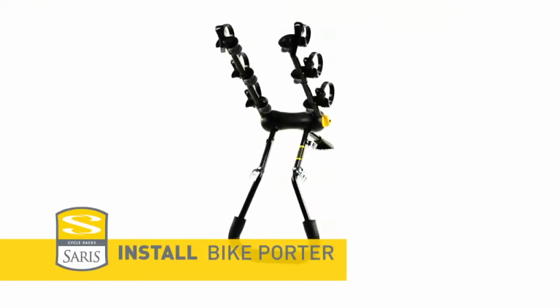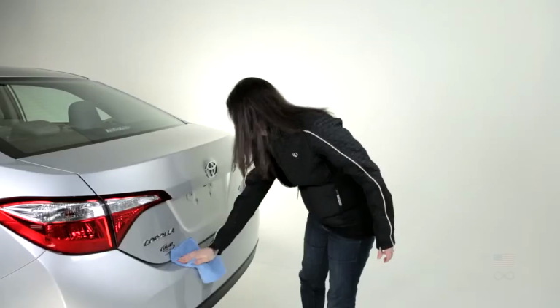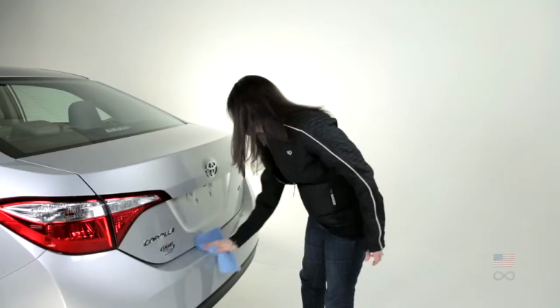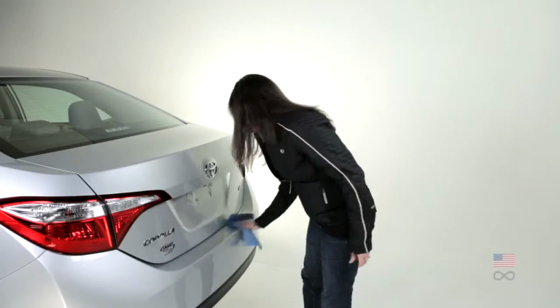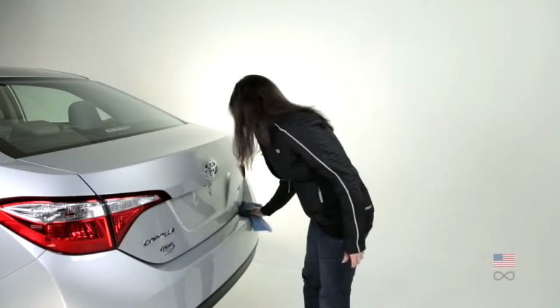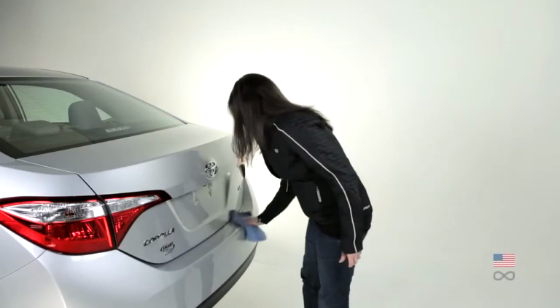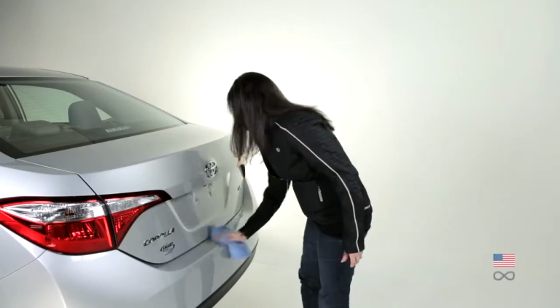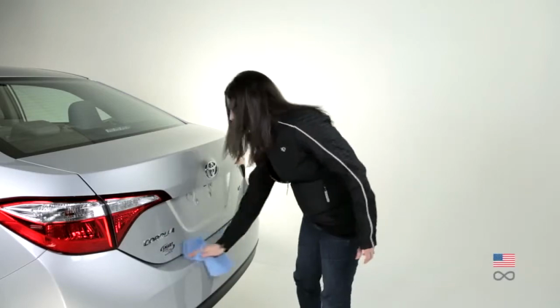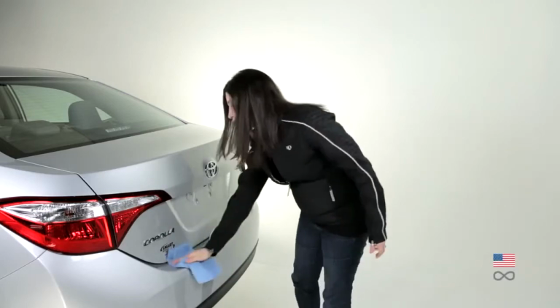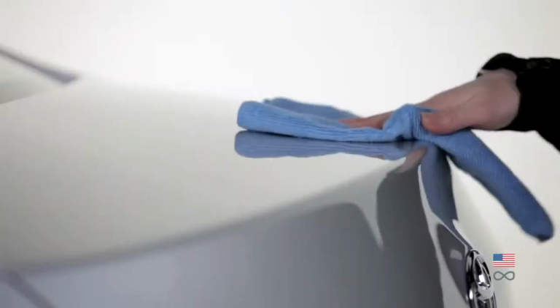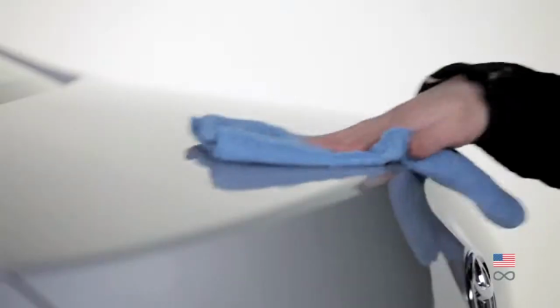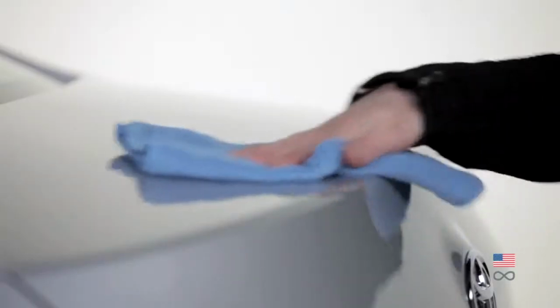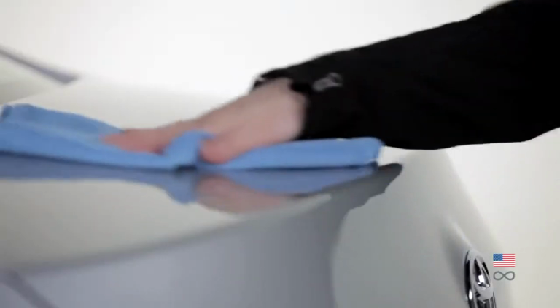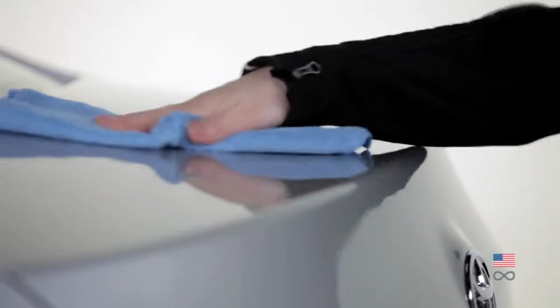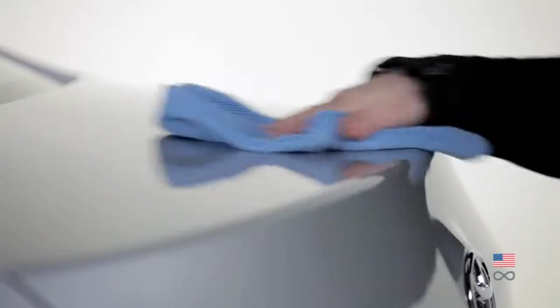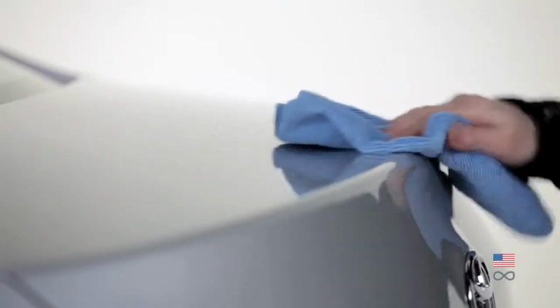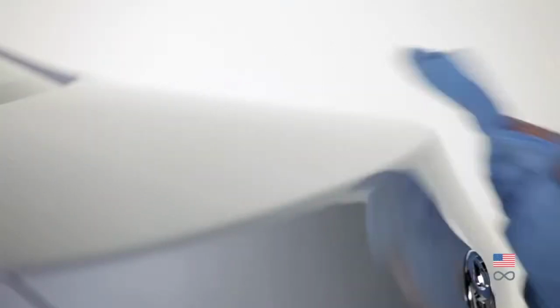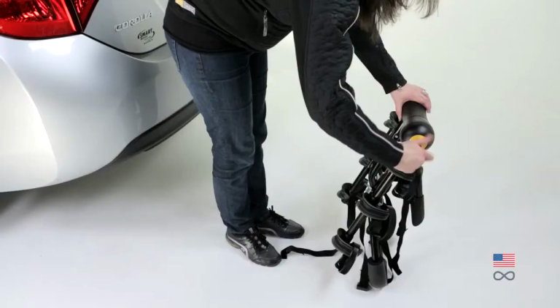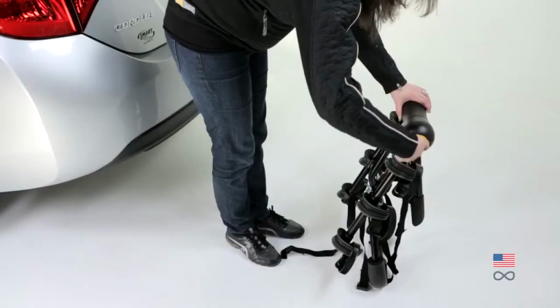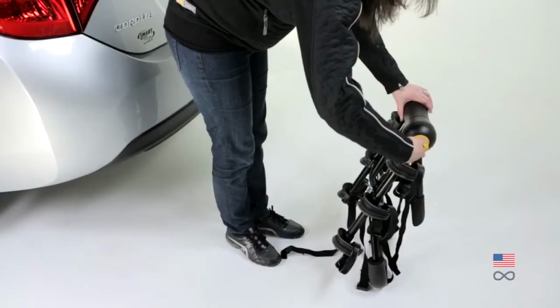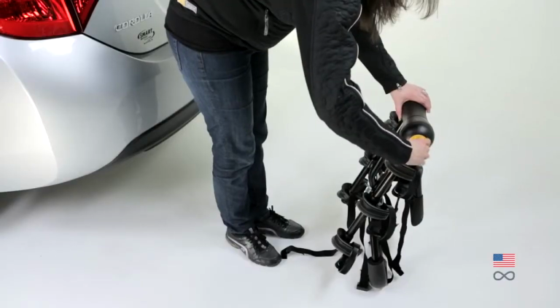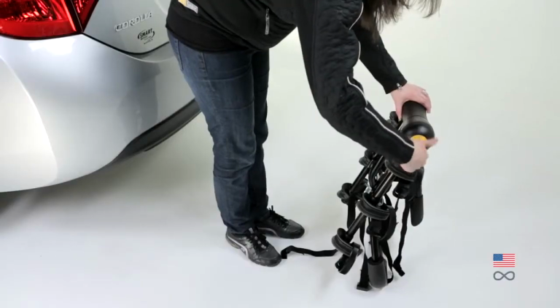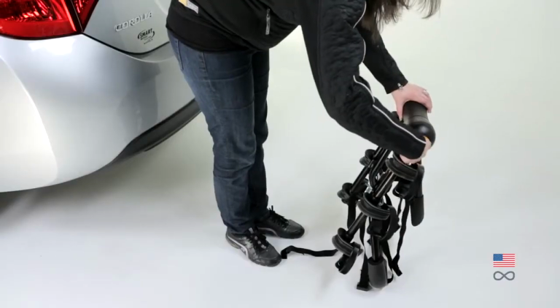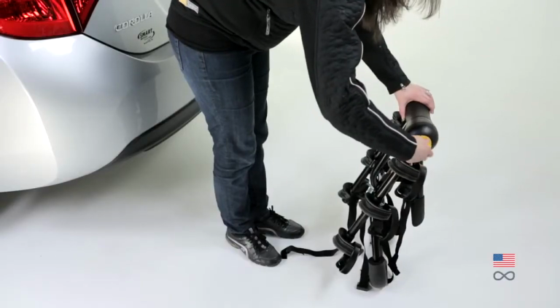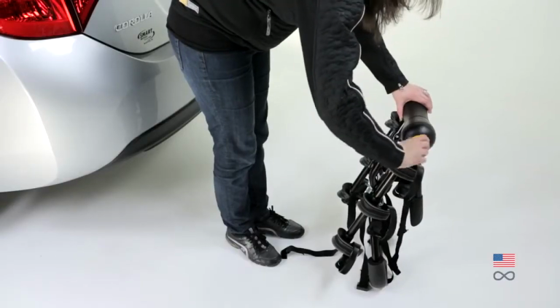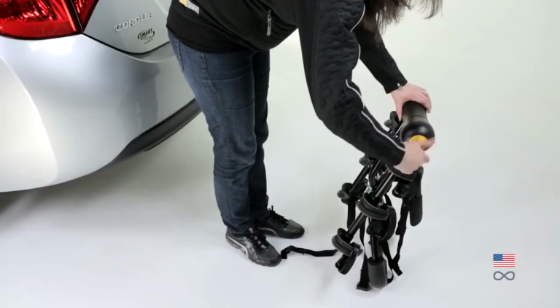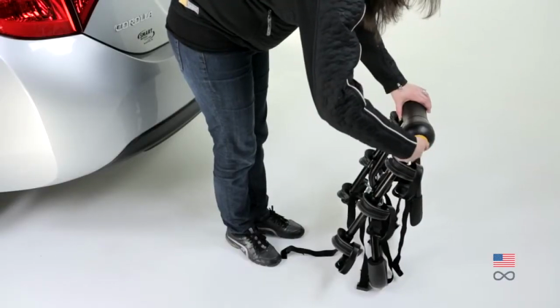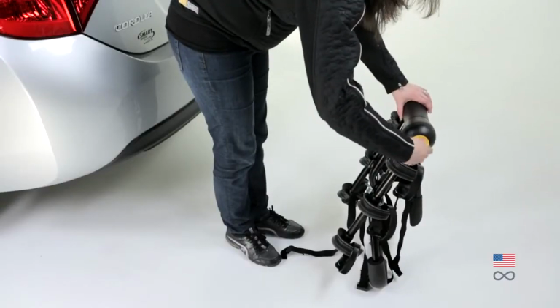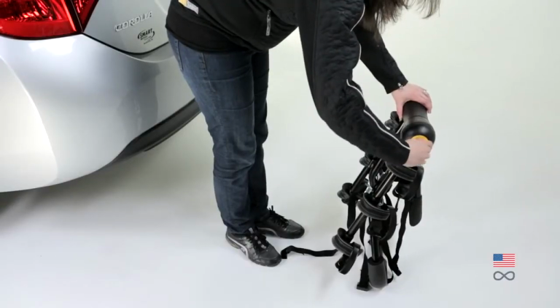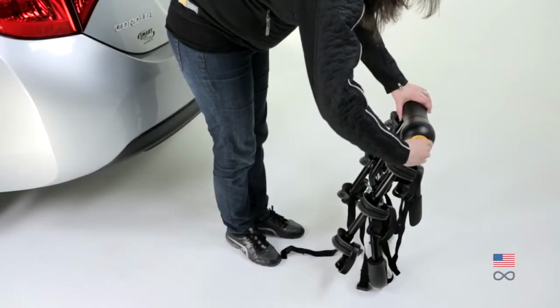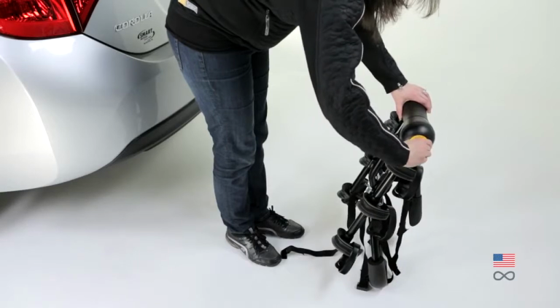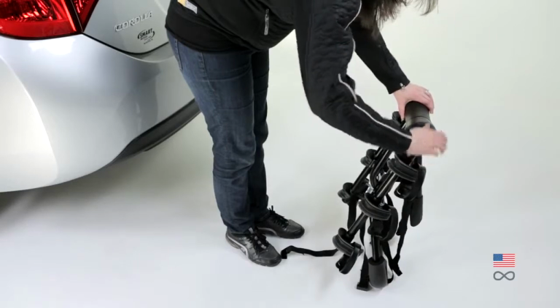Clean the surface of the vehicle which will be in contact with the rack. Begin installation by loosening the yellow knob.